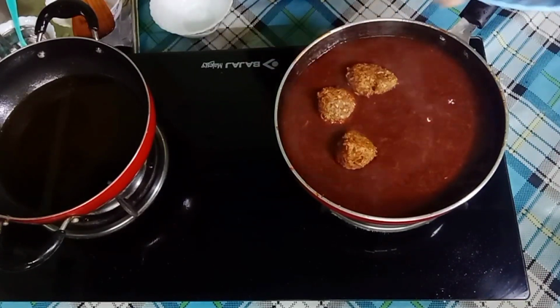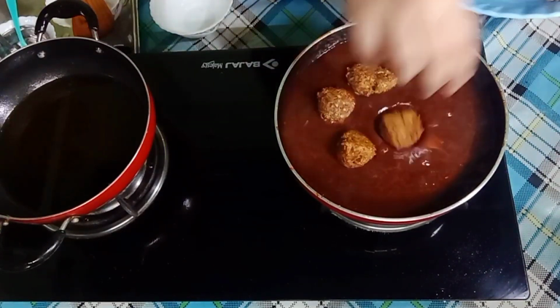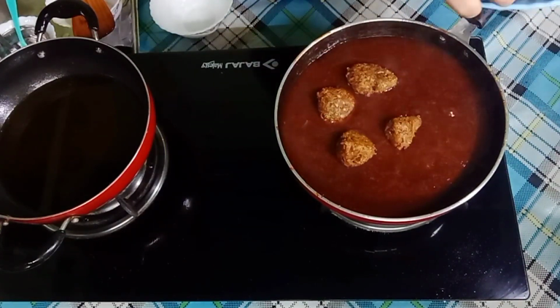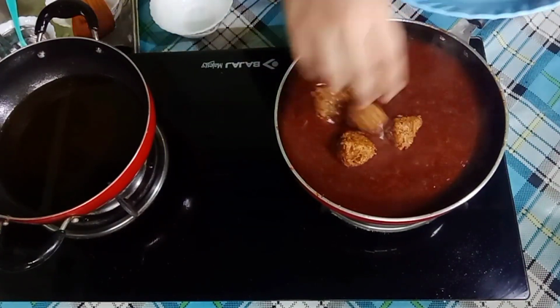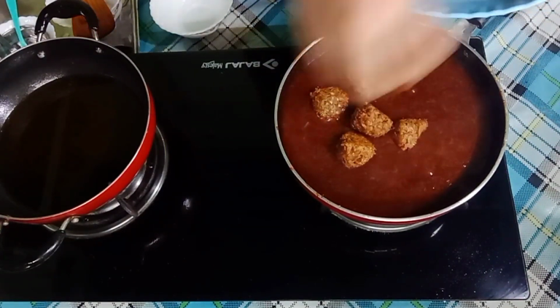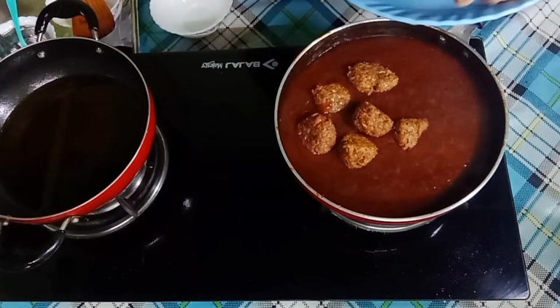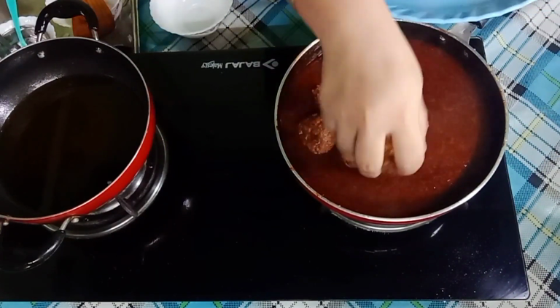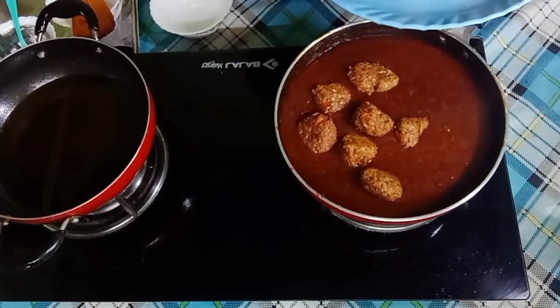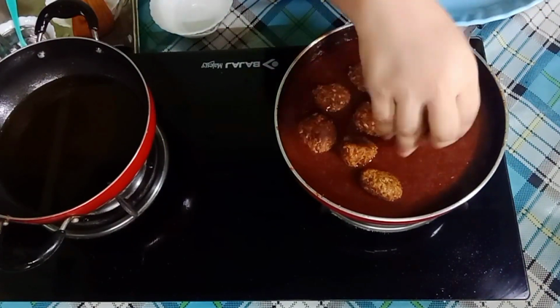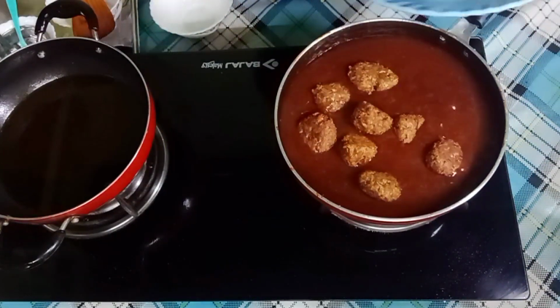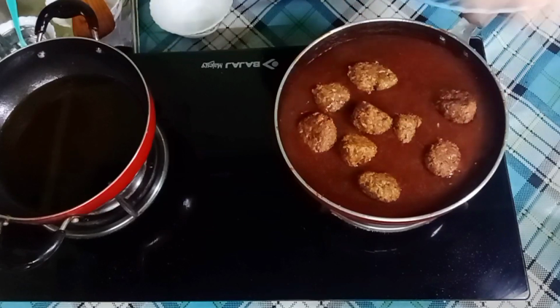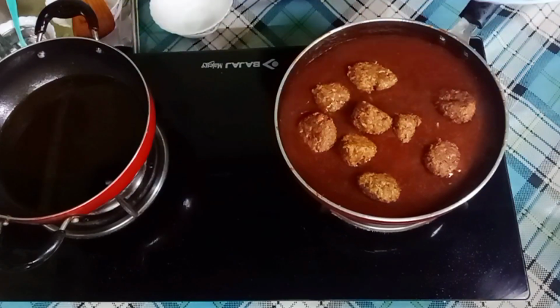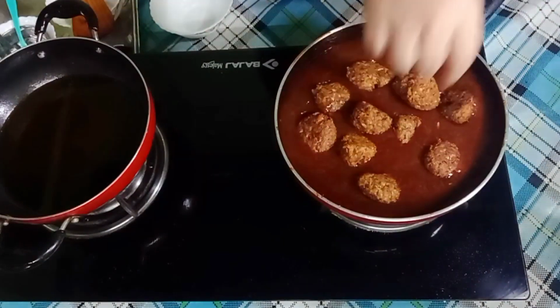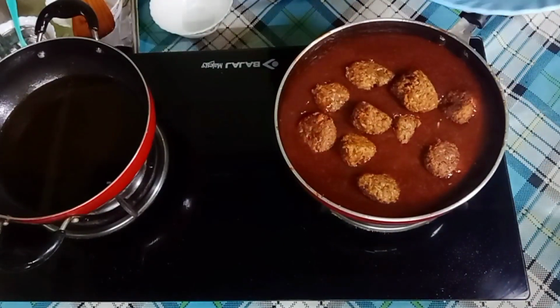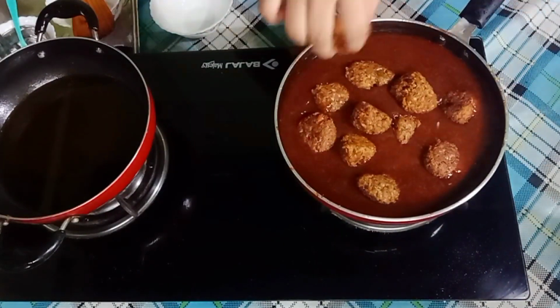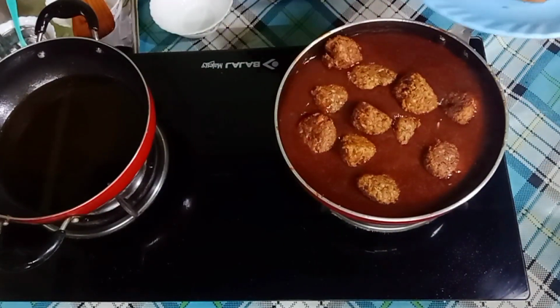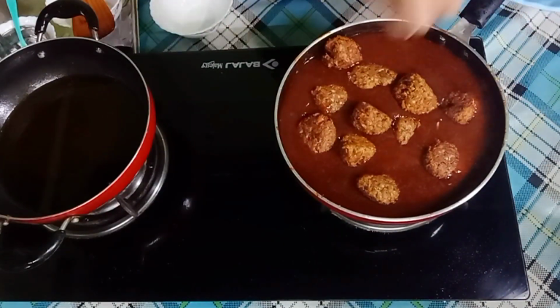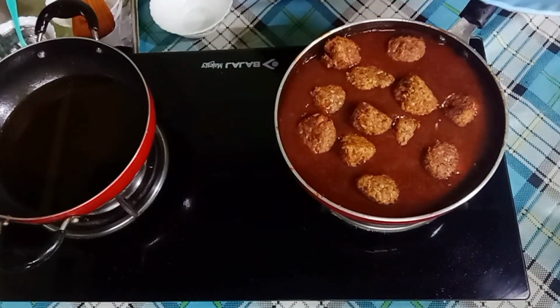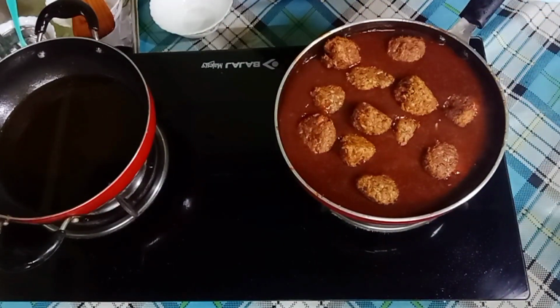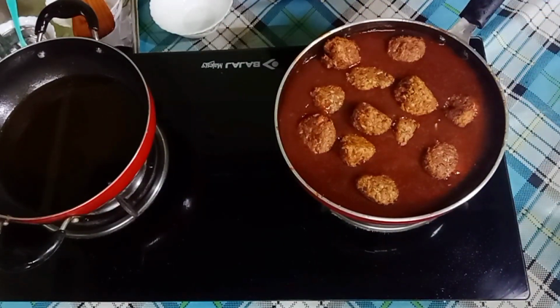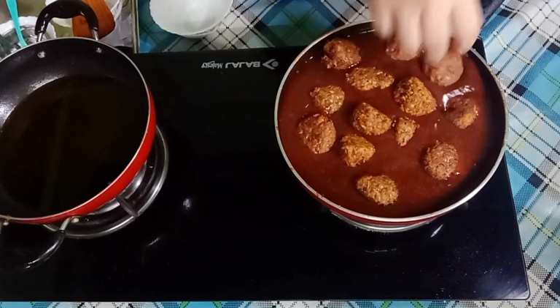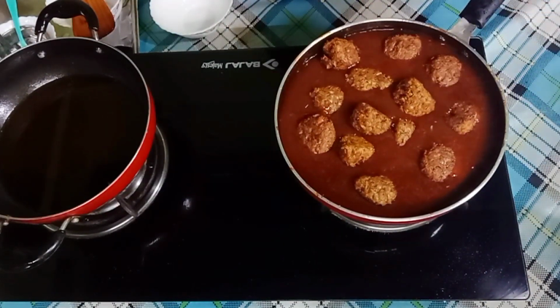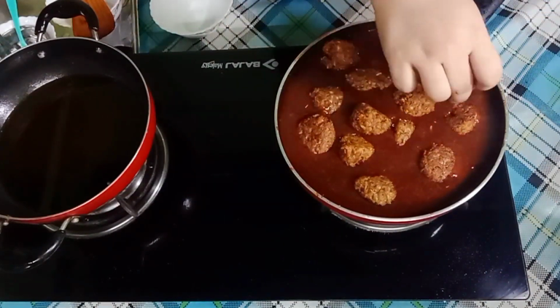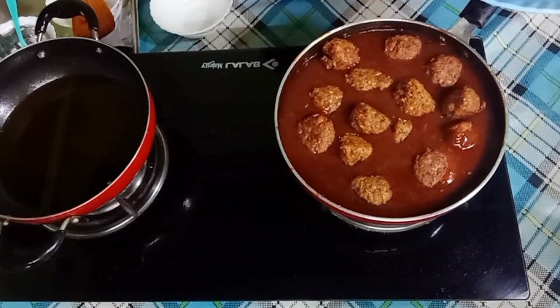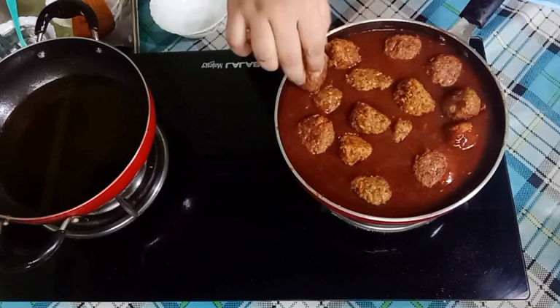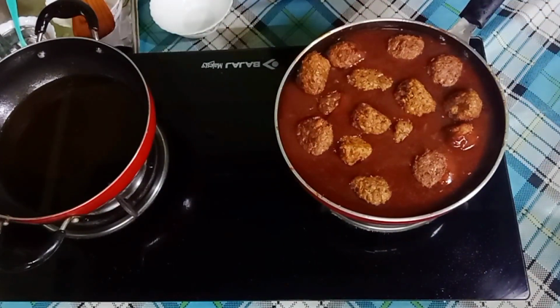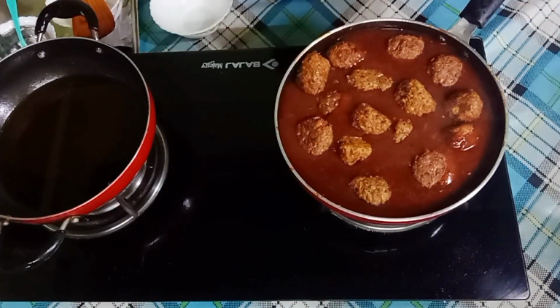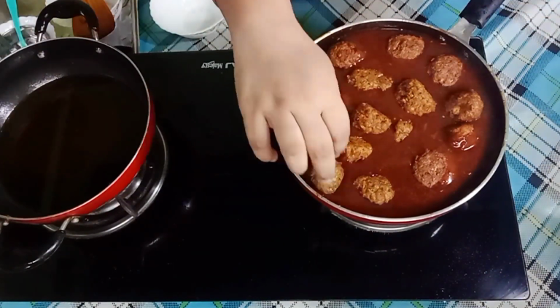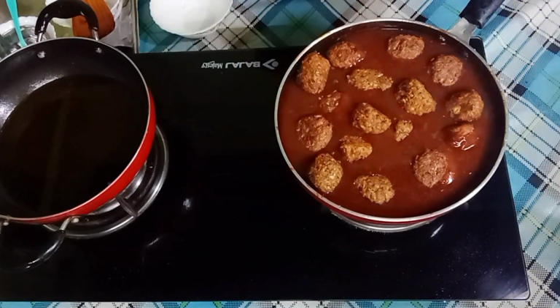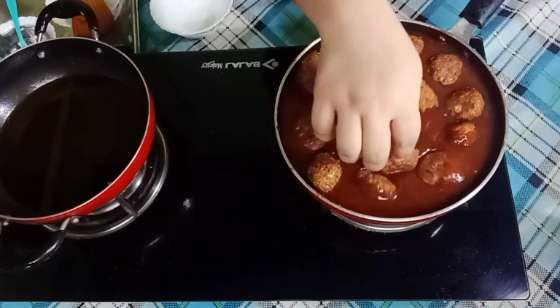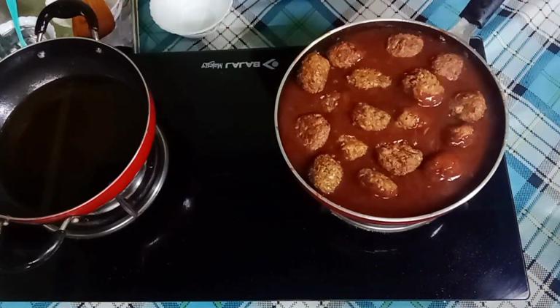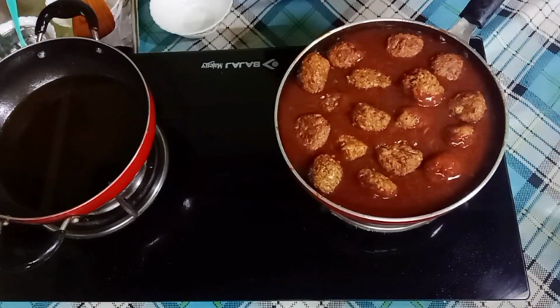After boiling, keep it on for 5 minutes and it's done!